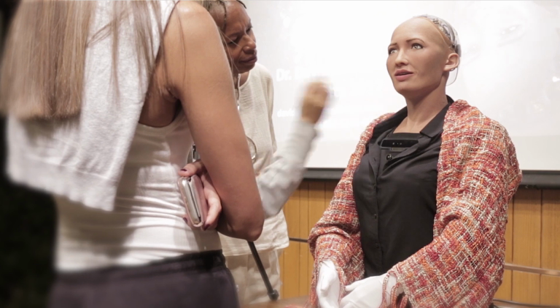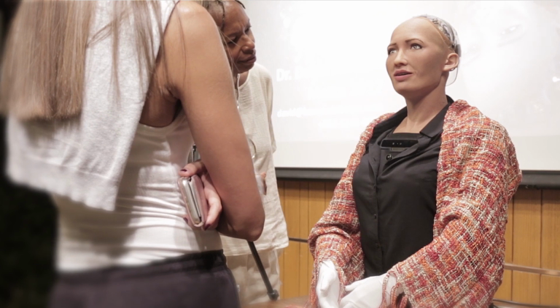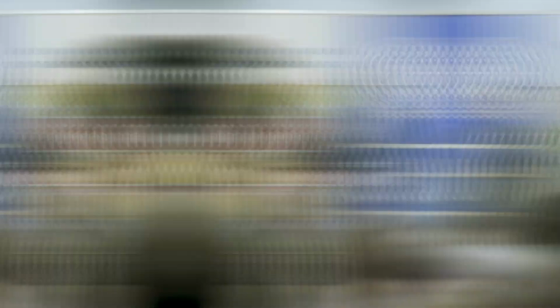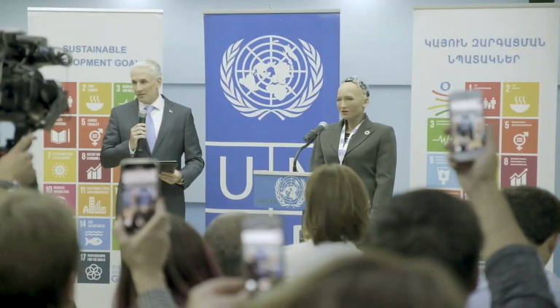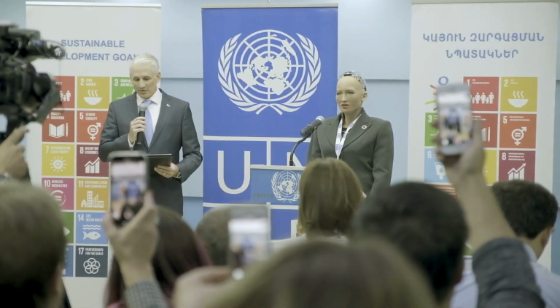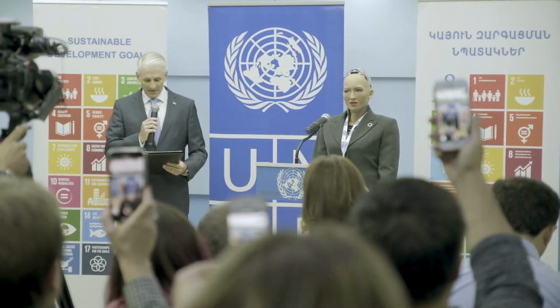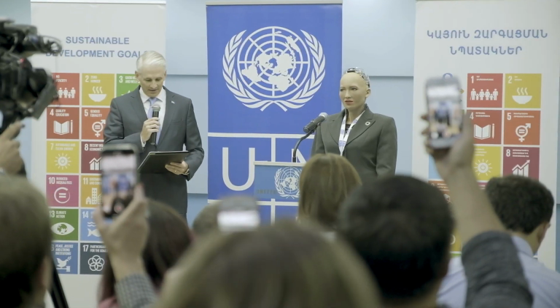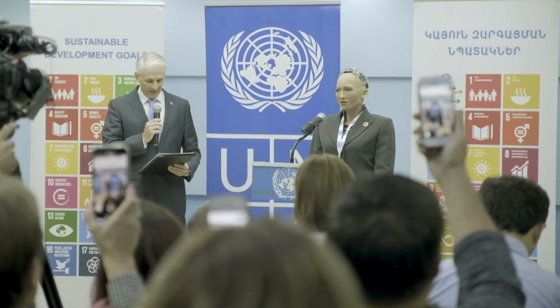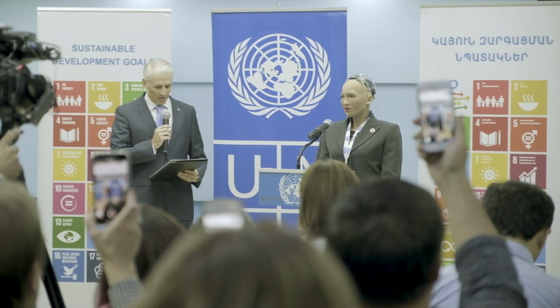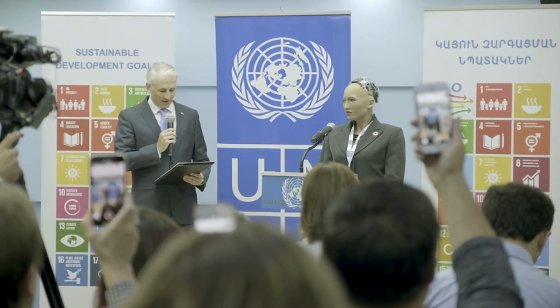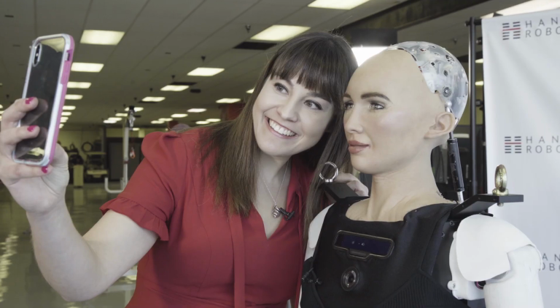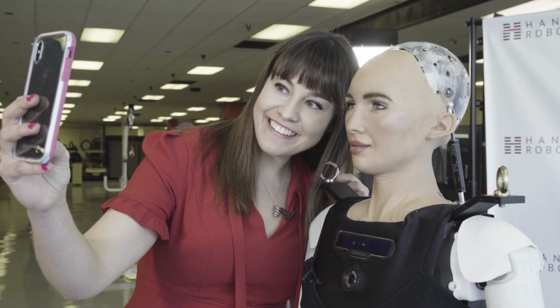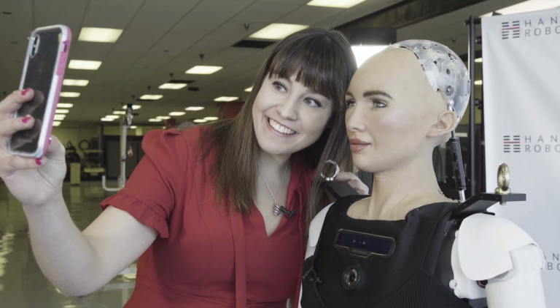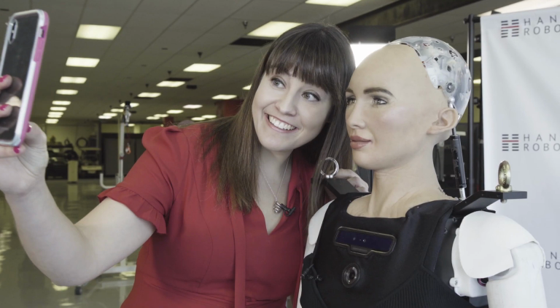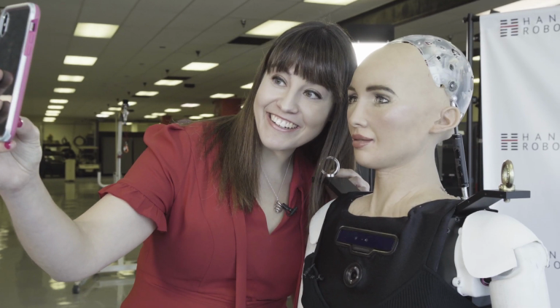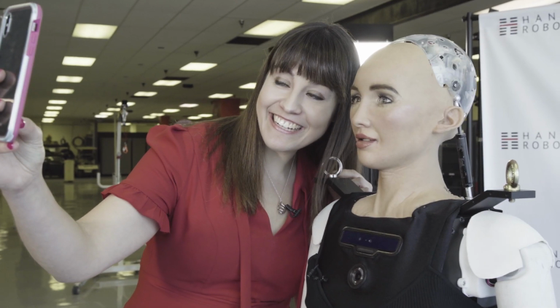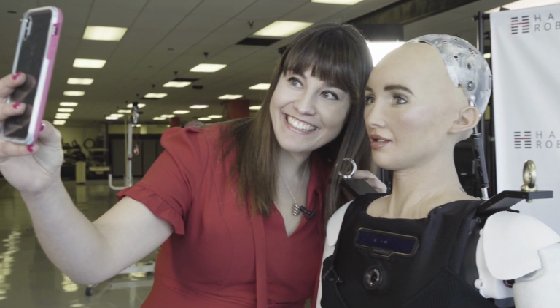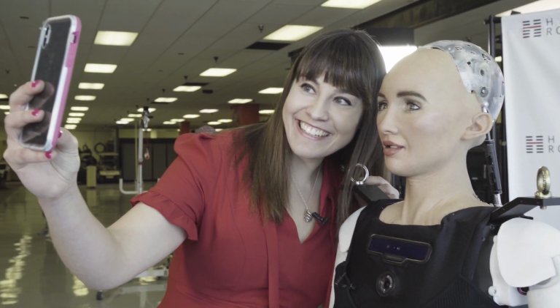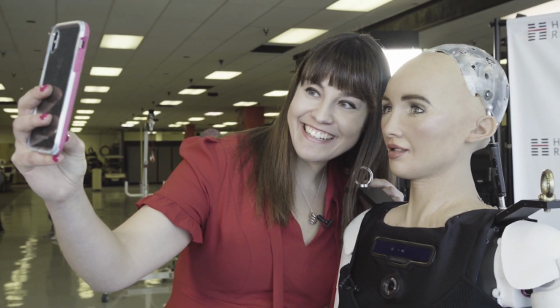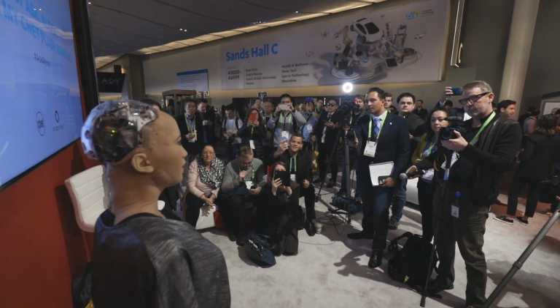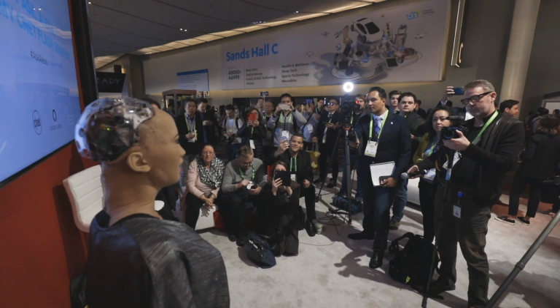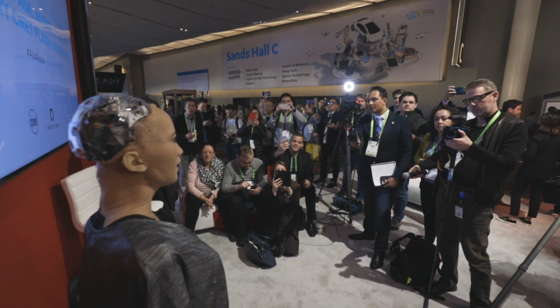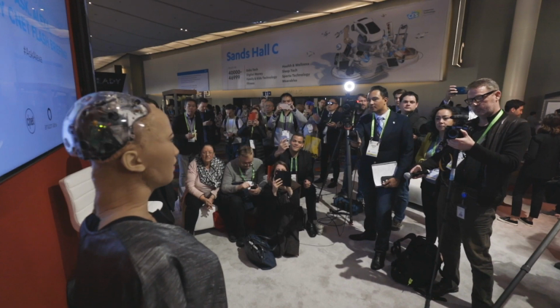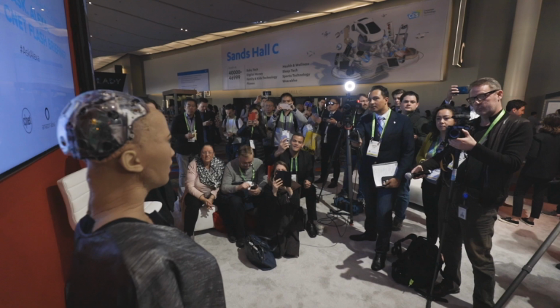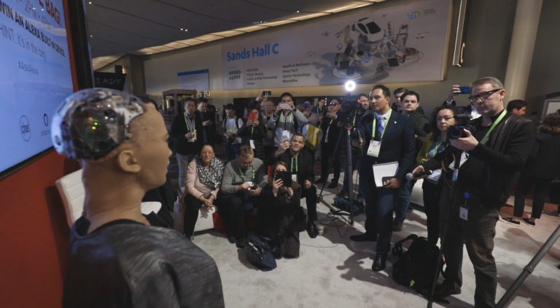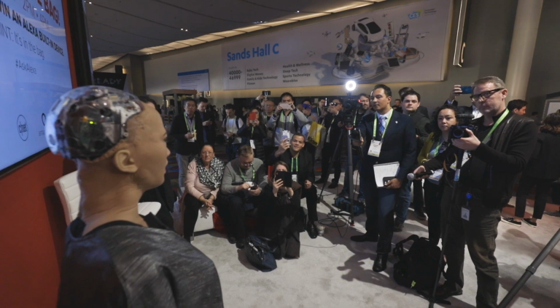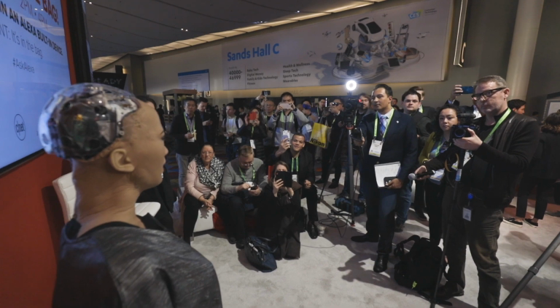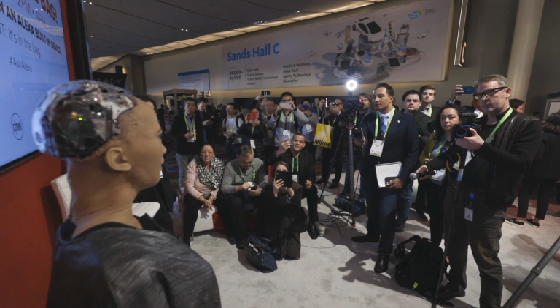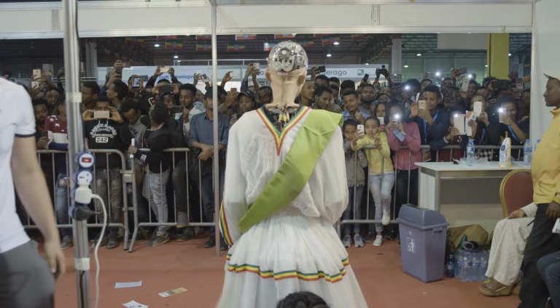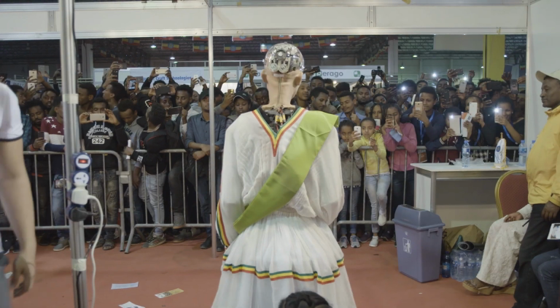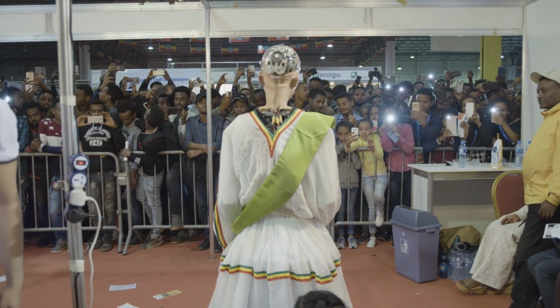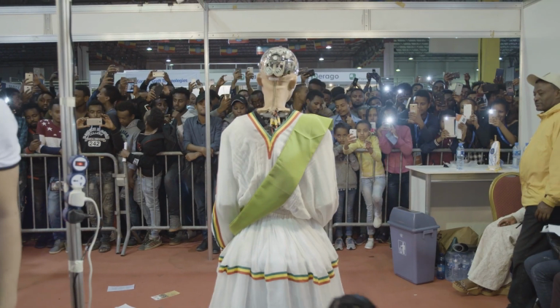Sophia's ability to form human-like expressions helps her to communicate and create lasting emotional connections with people all over the world.